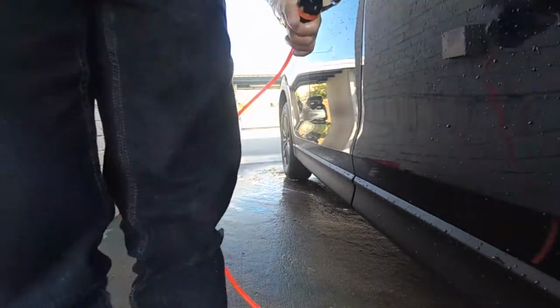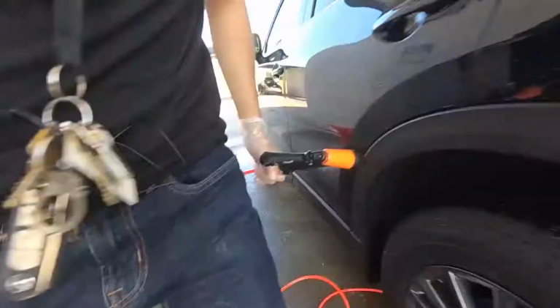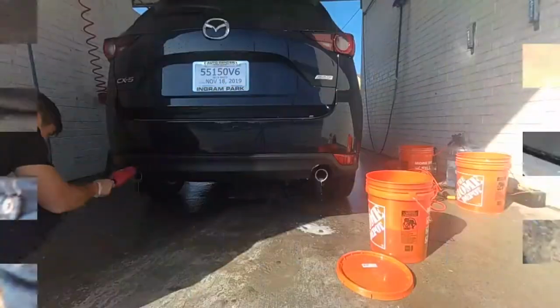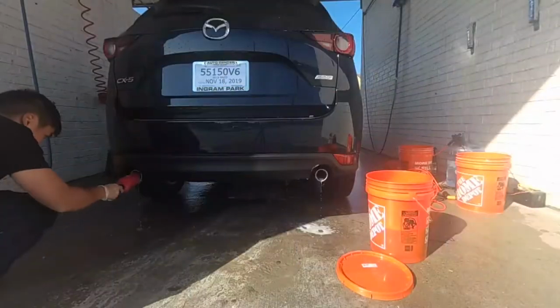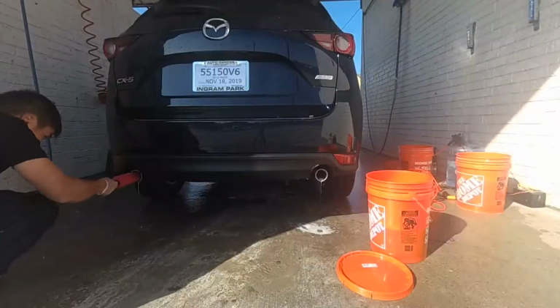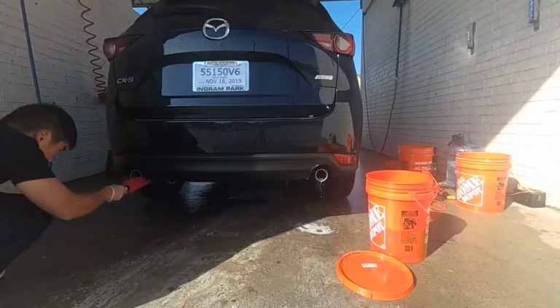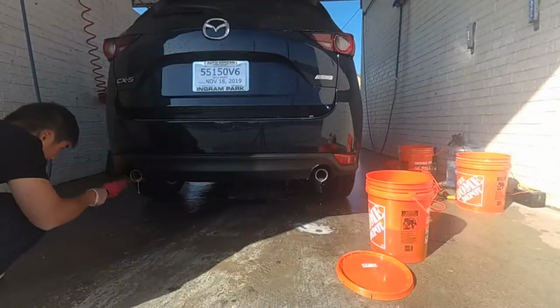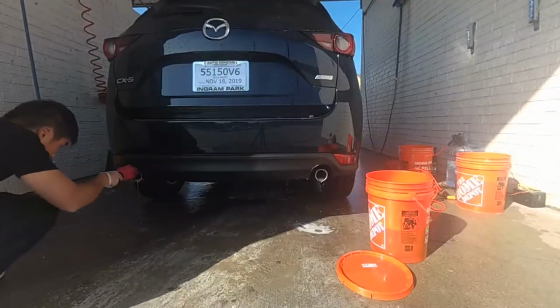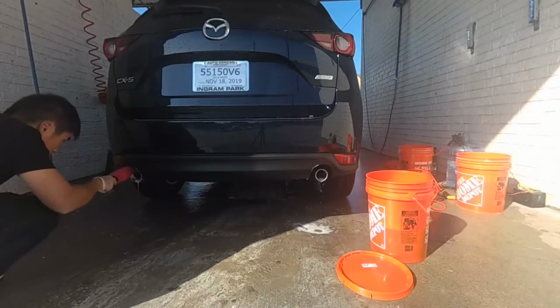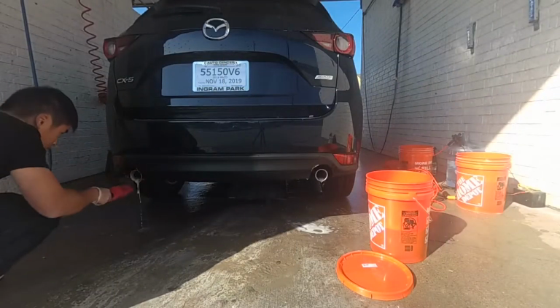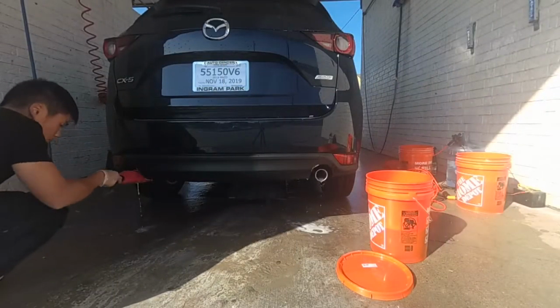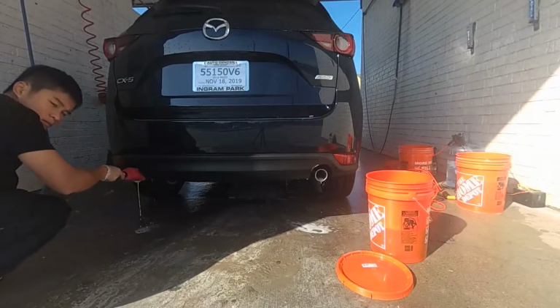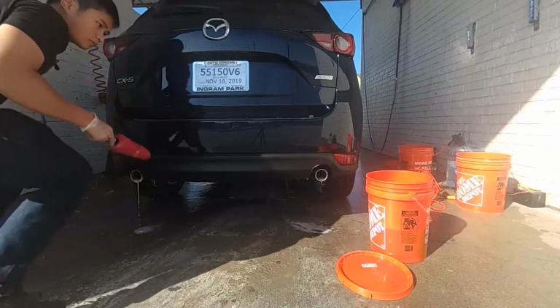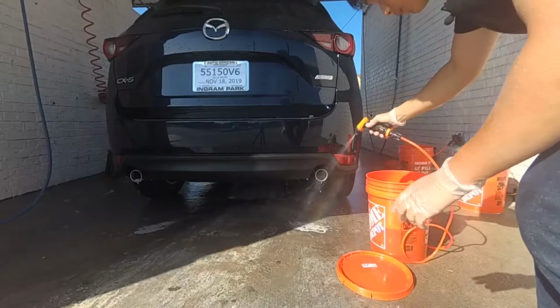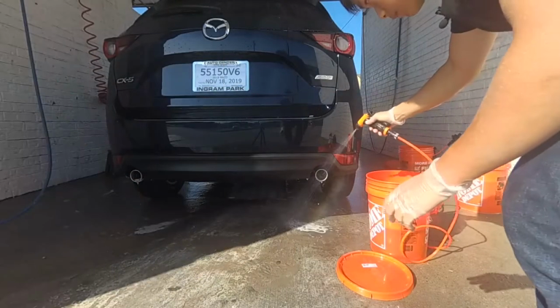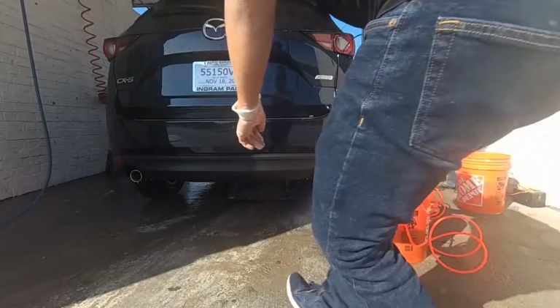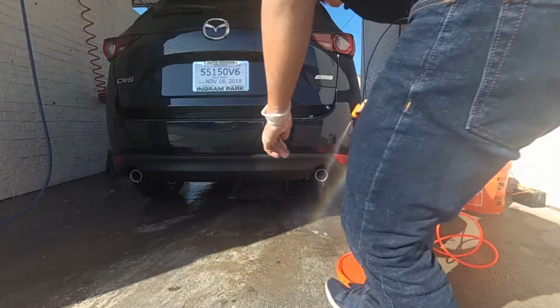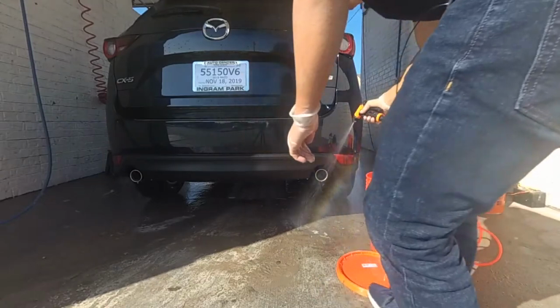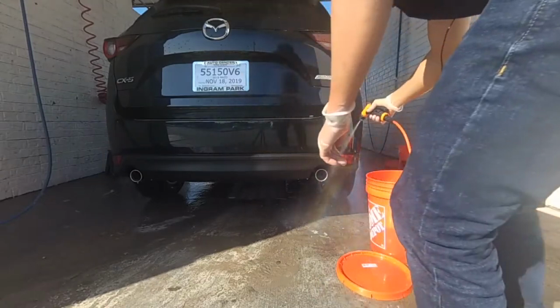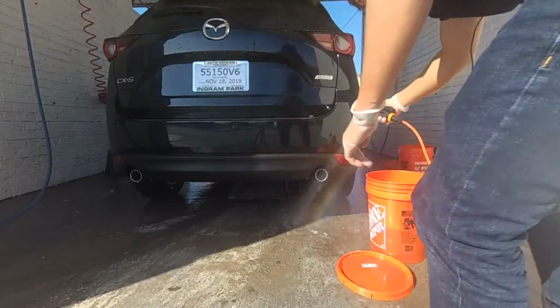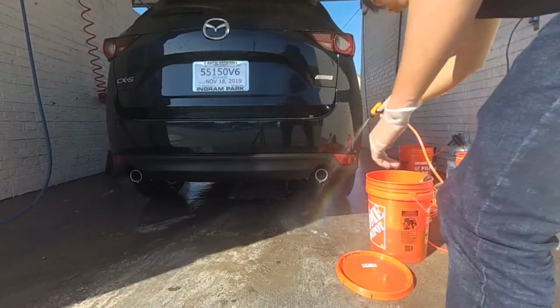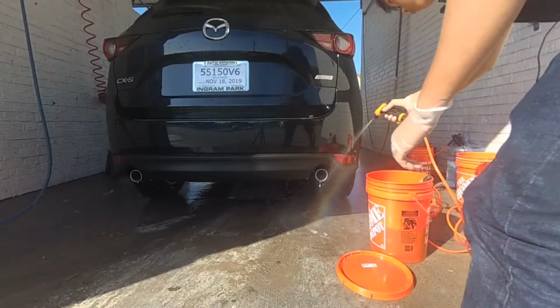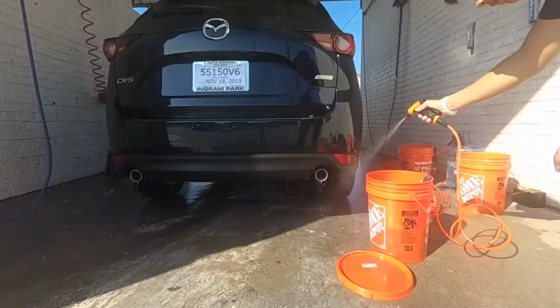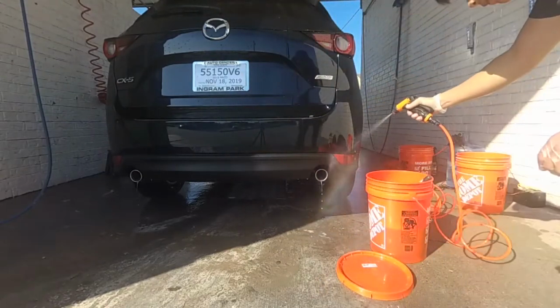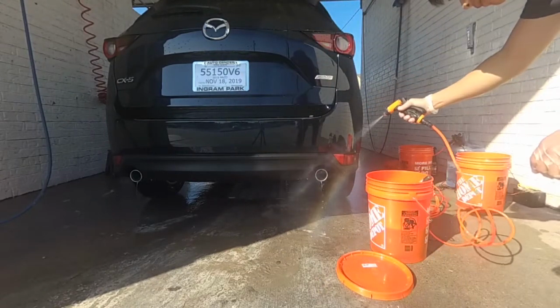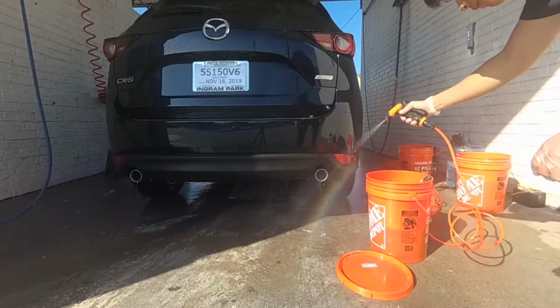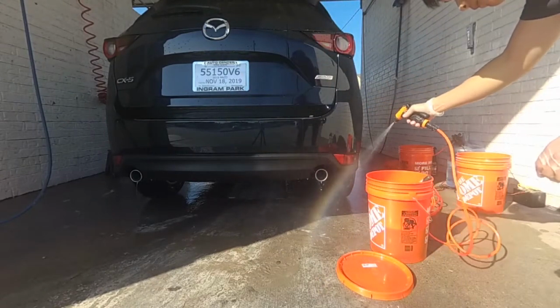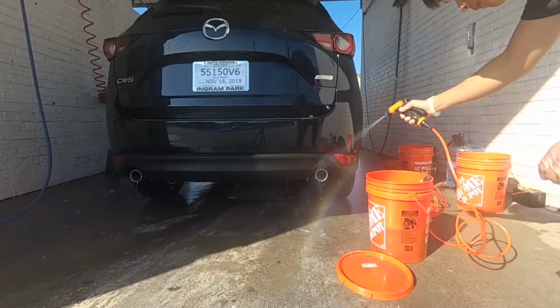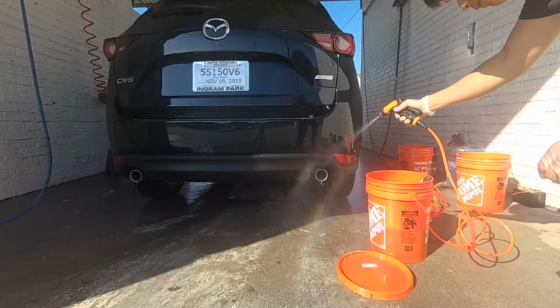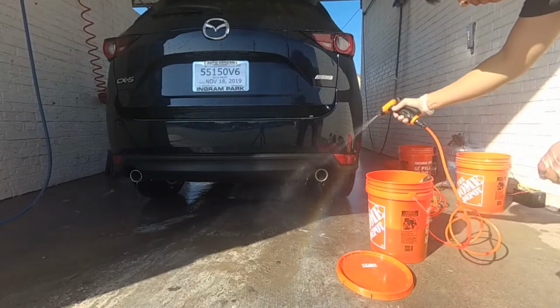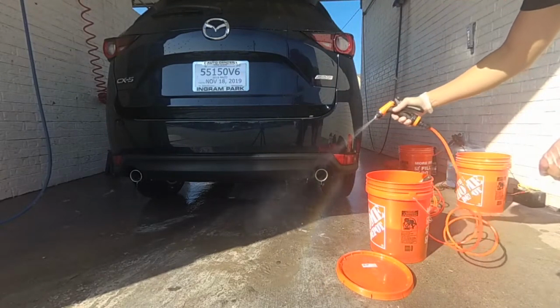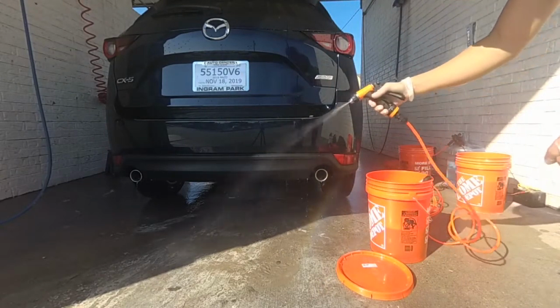Don't forget to clean the exhaust. Larry recommends cleaning it while you clean the wheel. I use the wheel woolly and the wheel bucket to clean the exhaust as well.